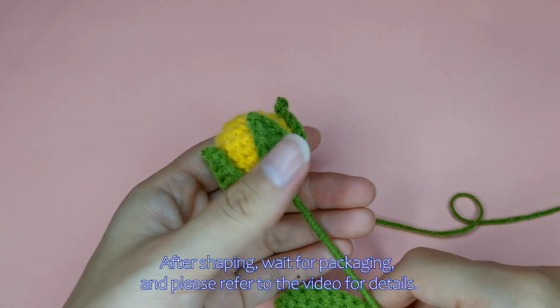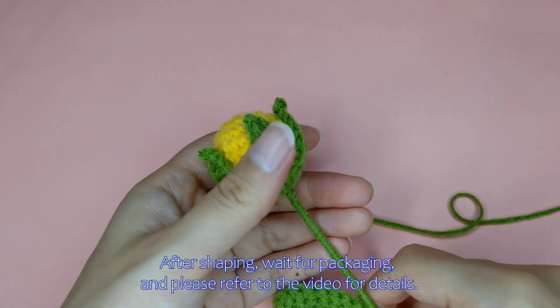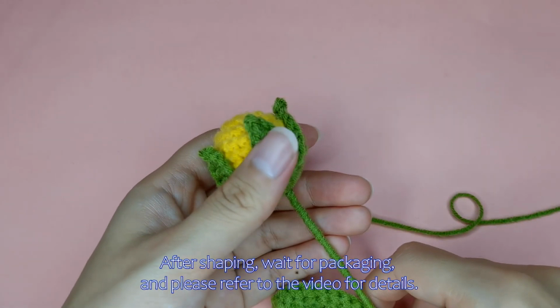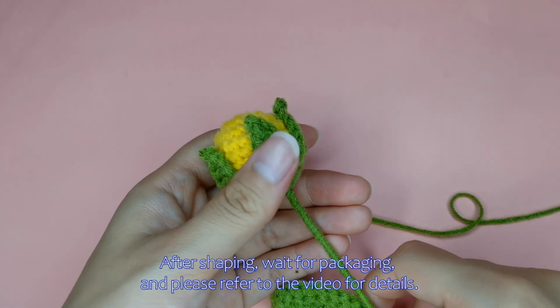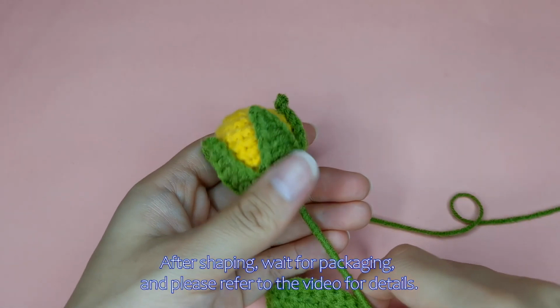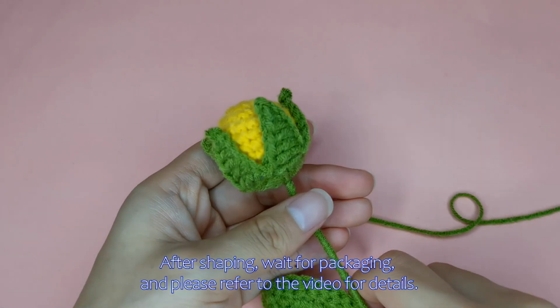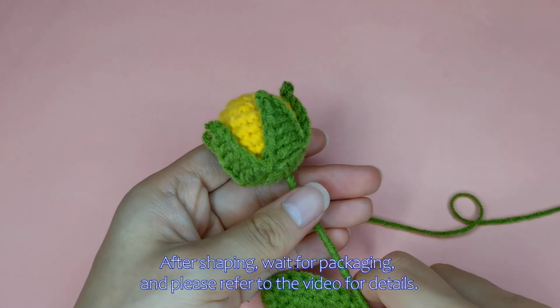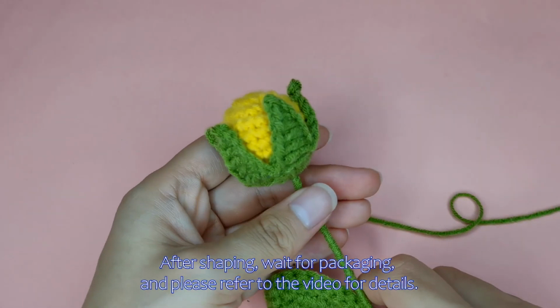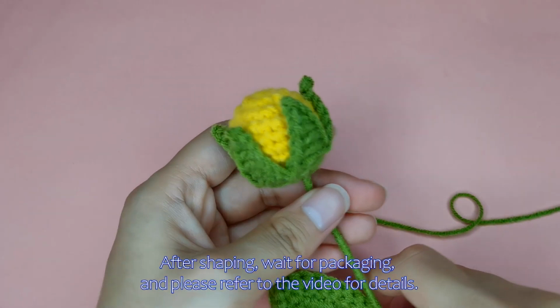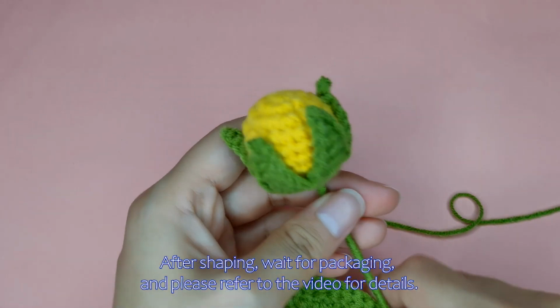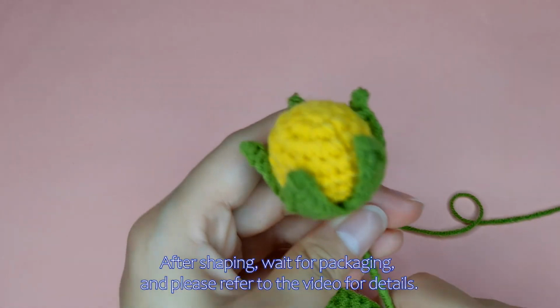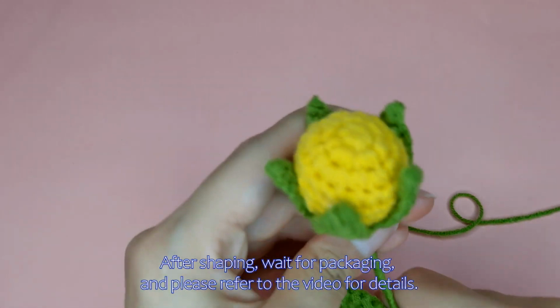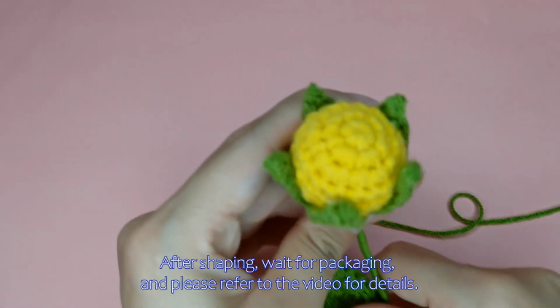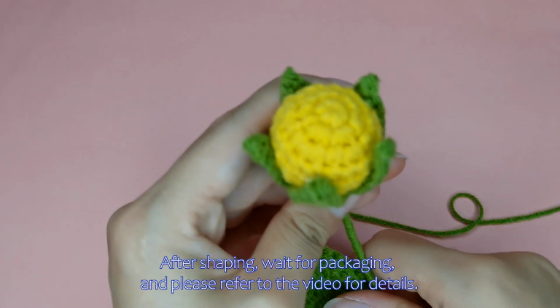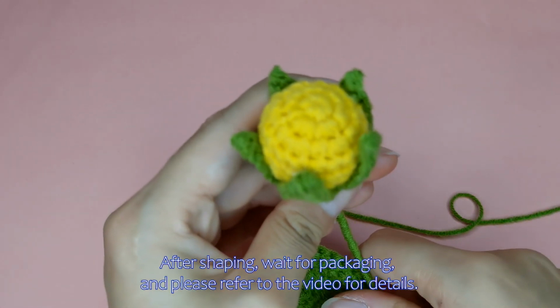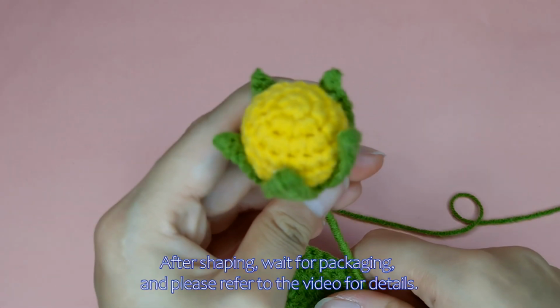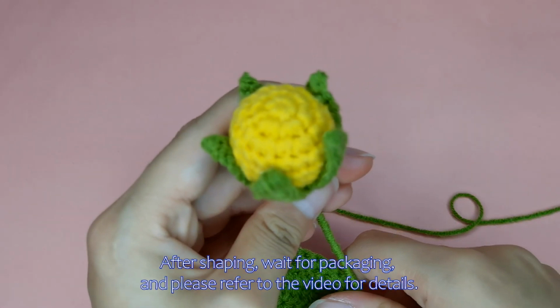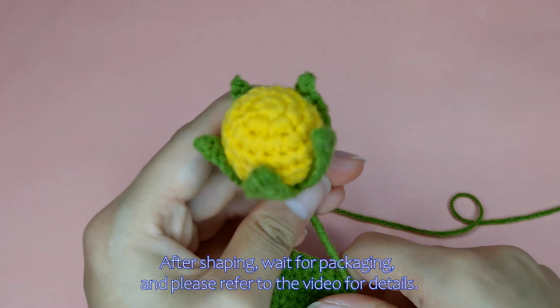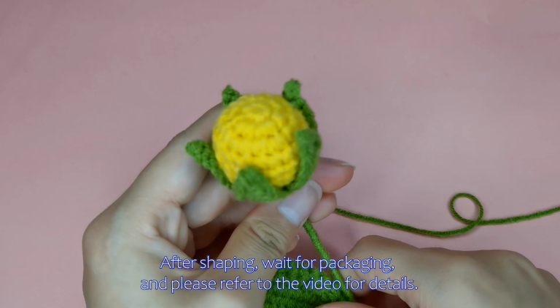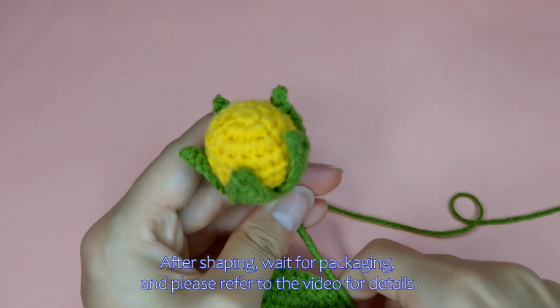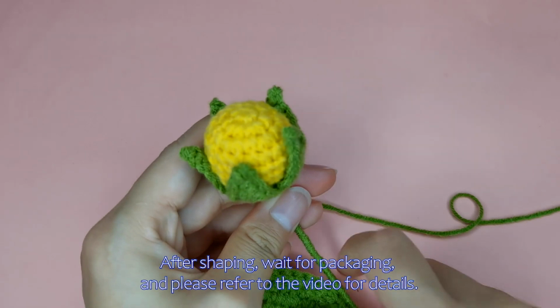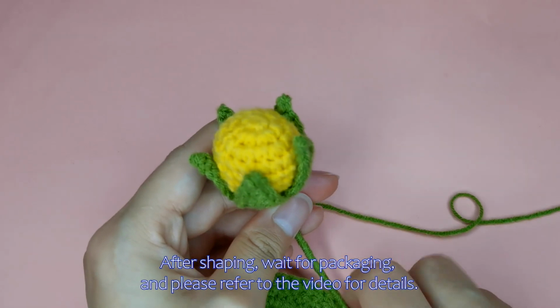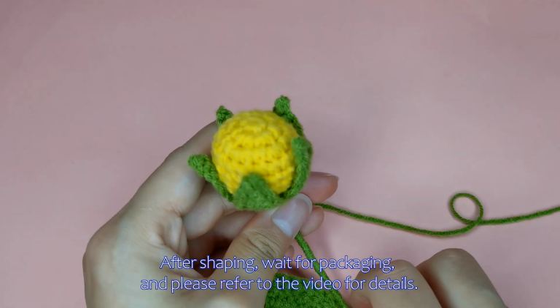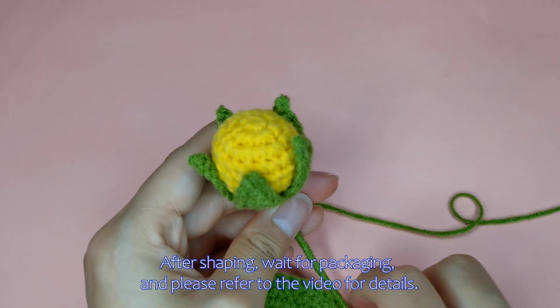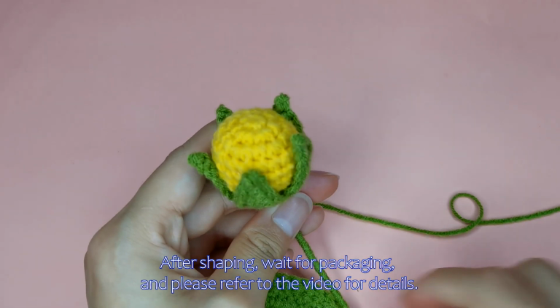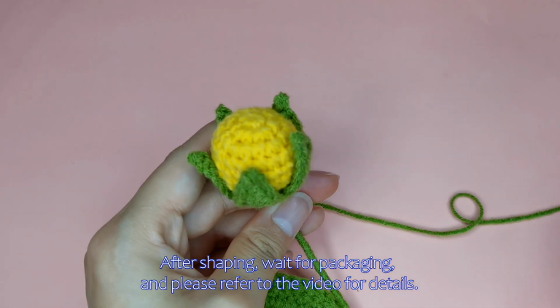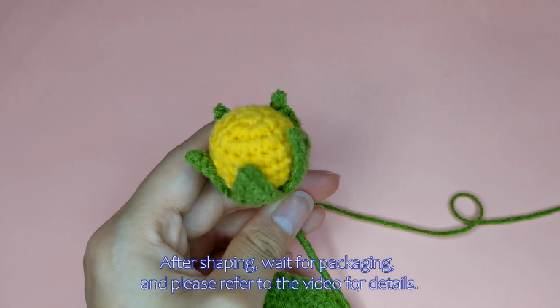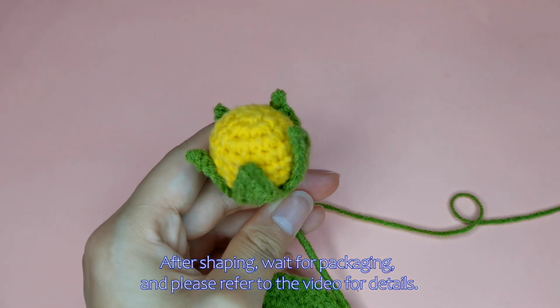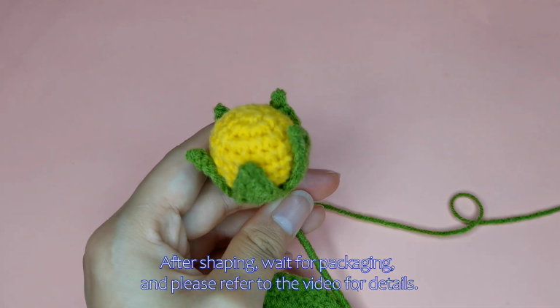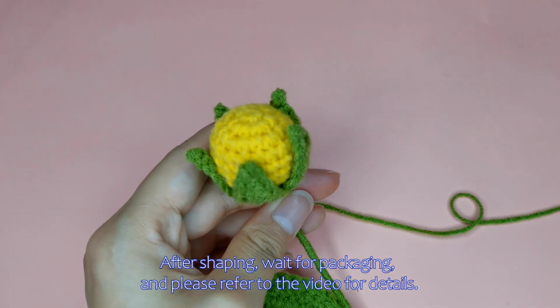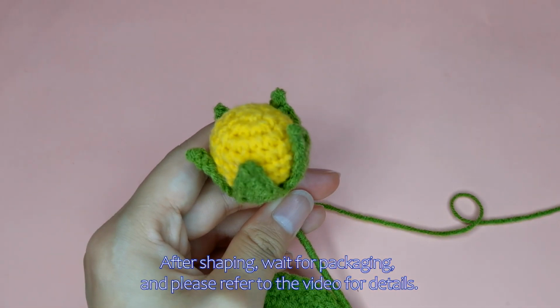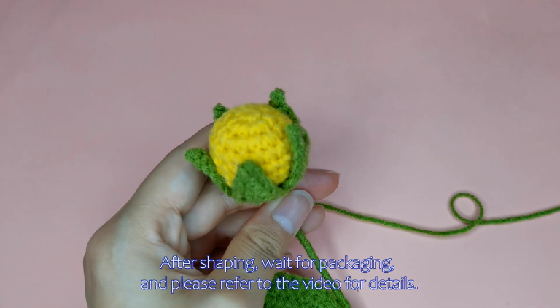After shaping, wait for packaging. Please refer to the video for details.